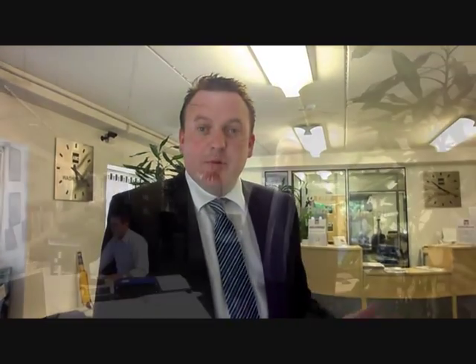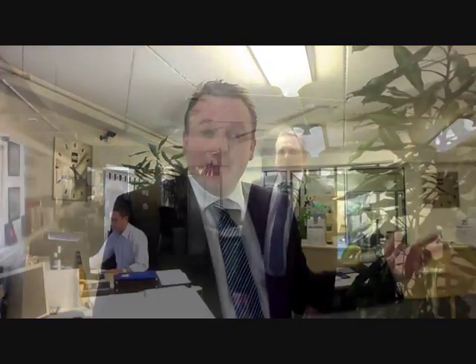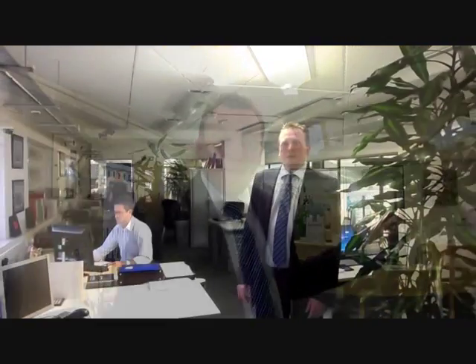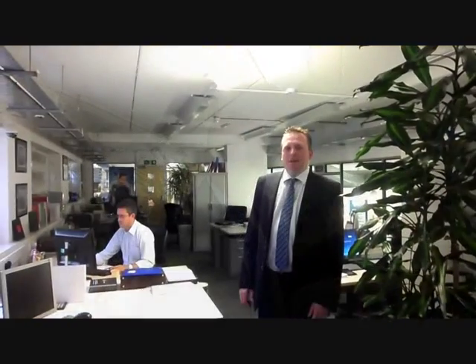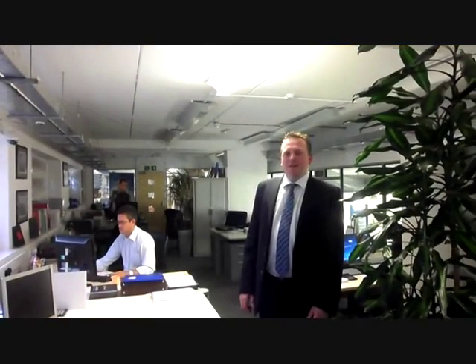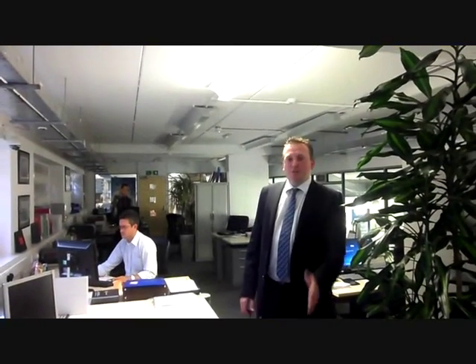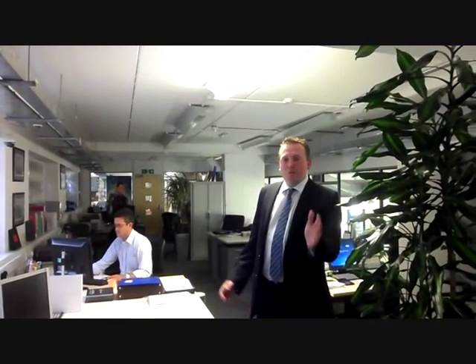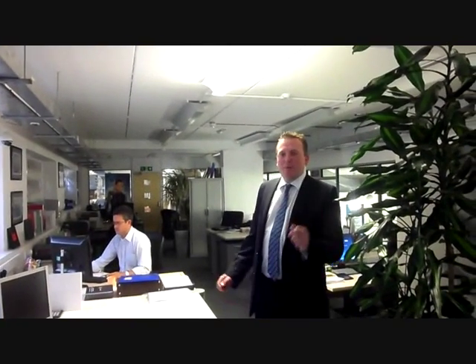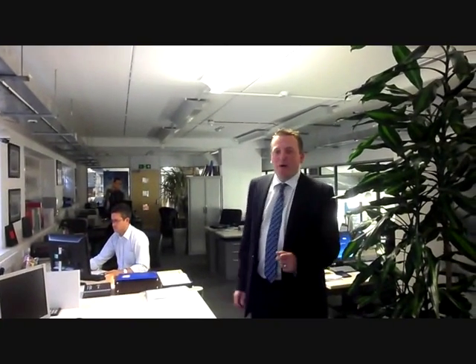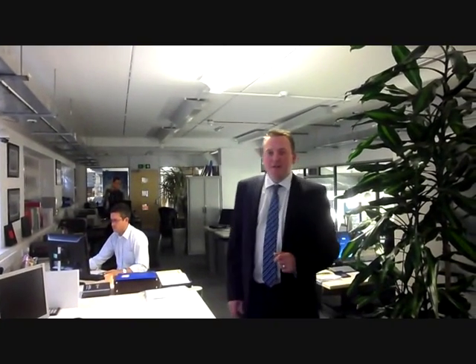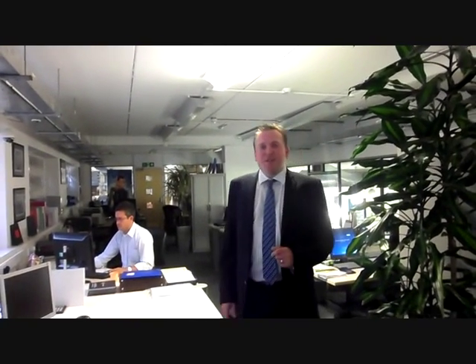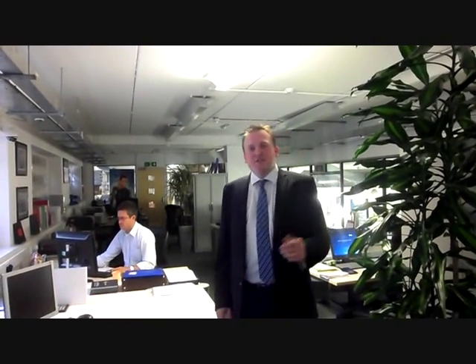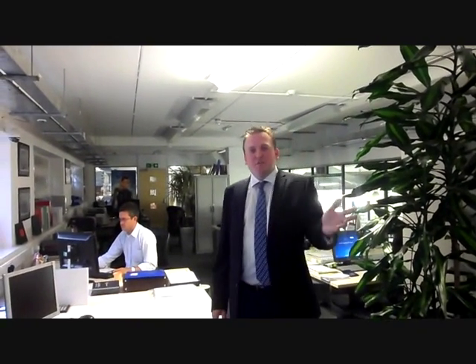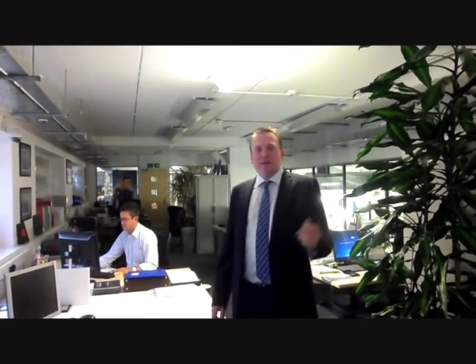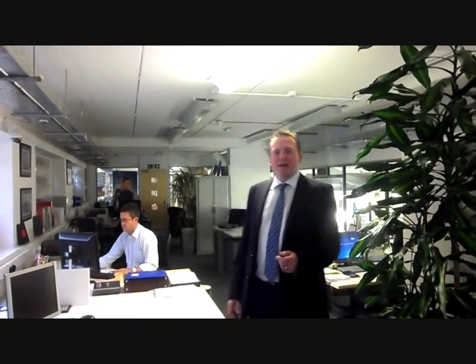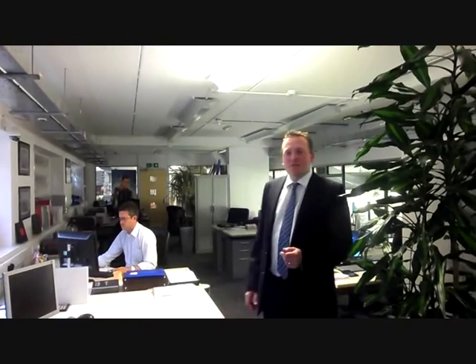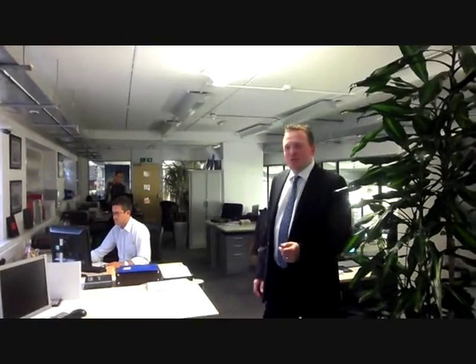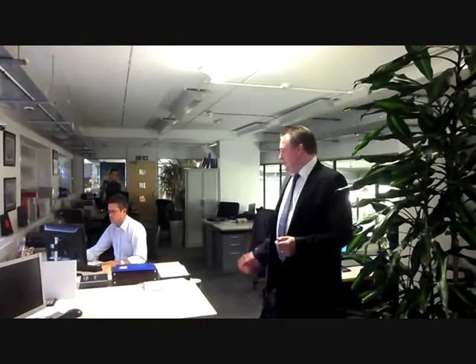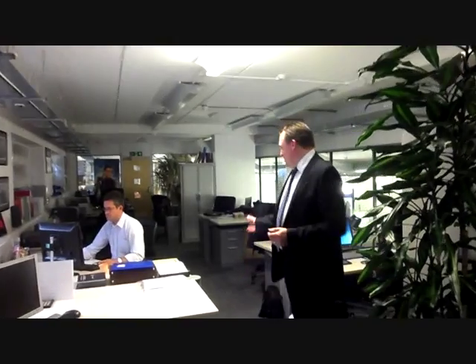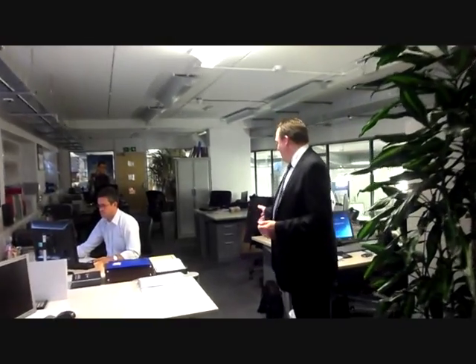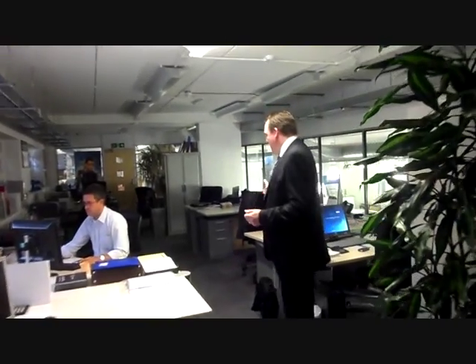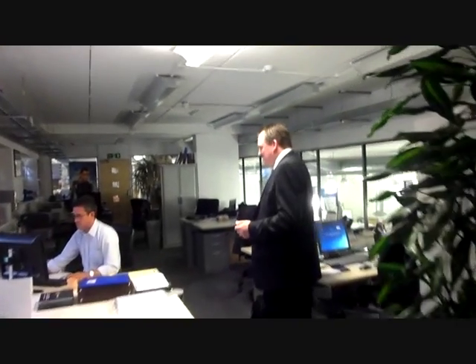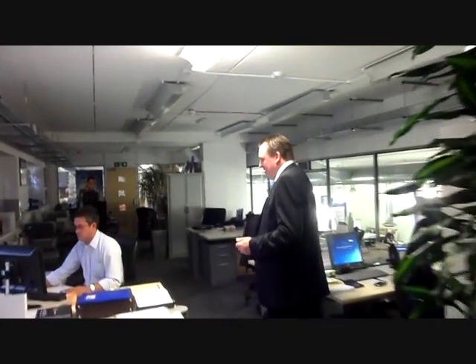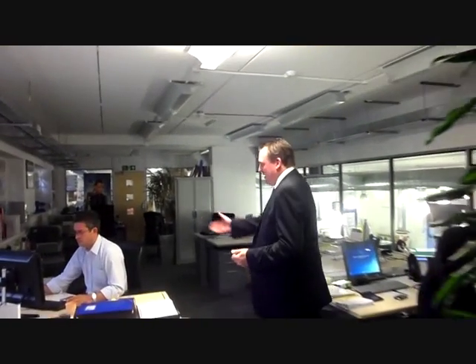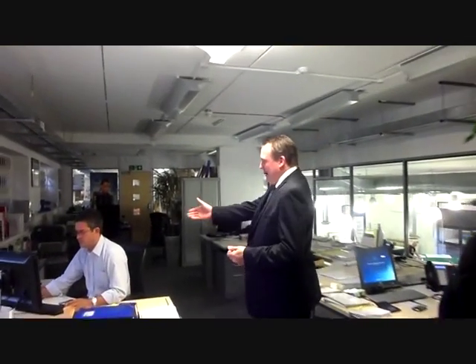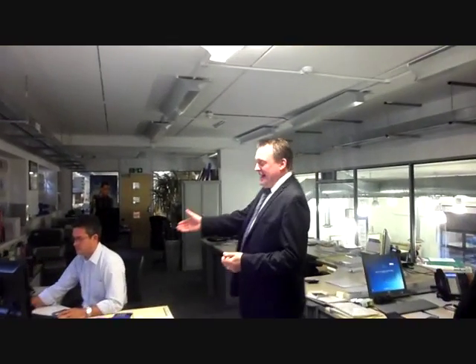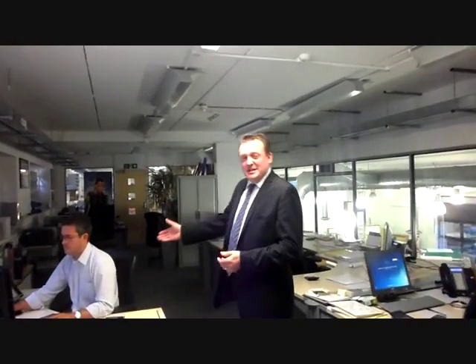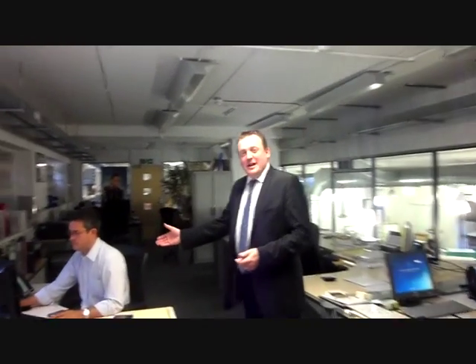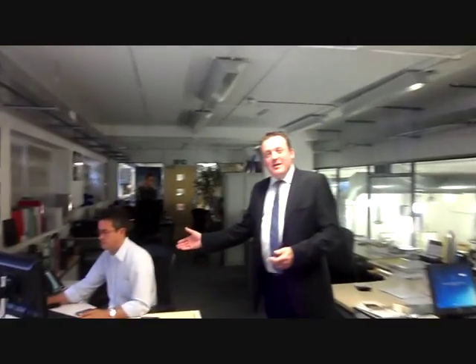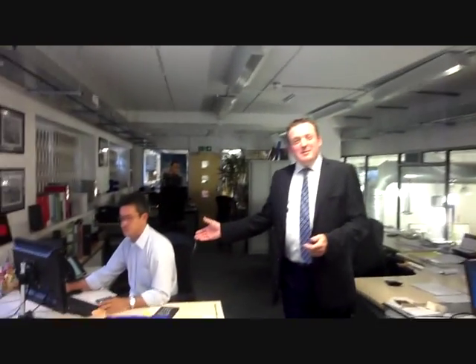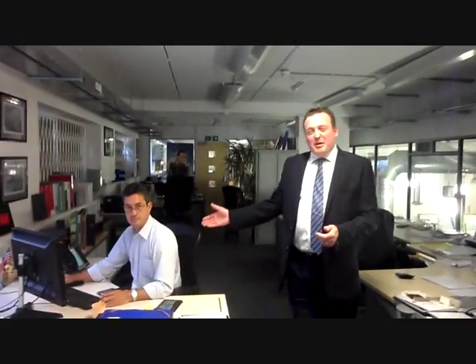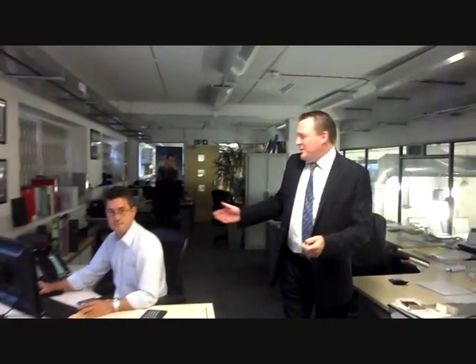Come with me. This is all the behind the scenes with the accounts, sales and marketing. Anthony in our FM department.